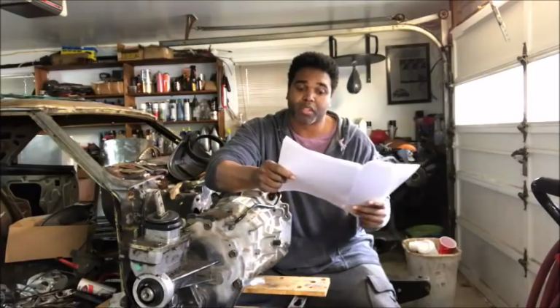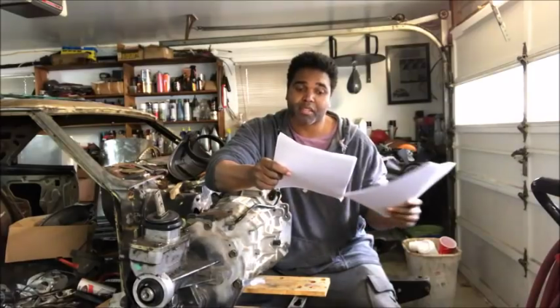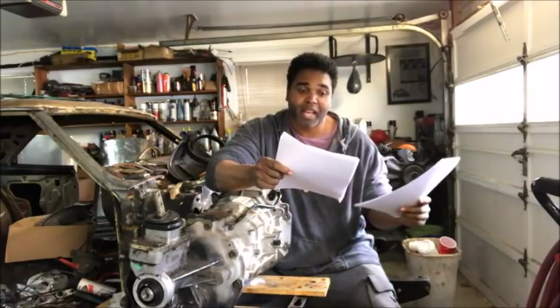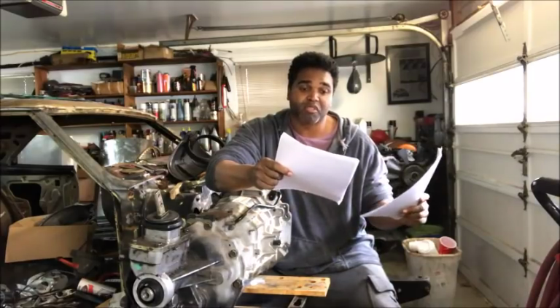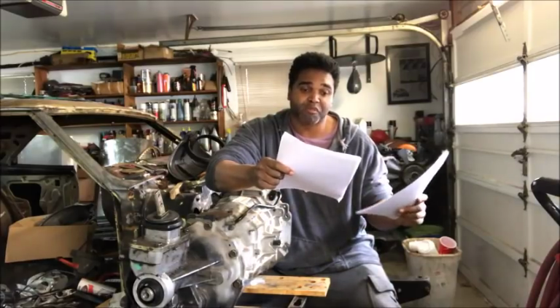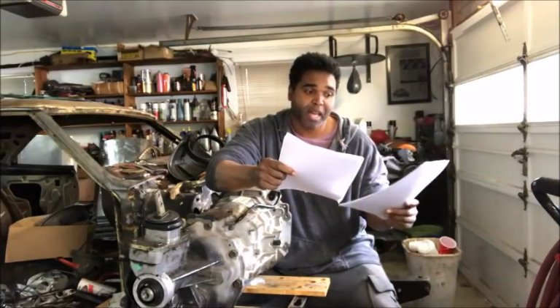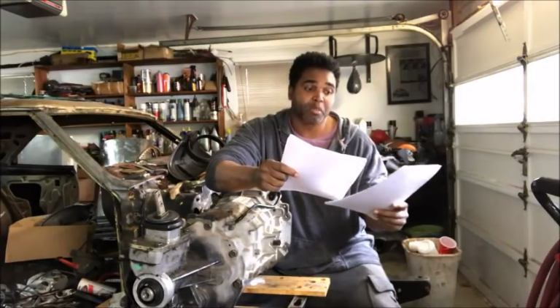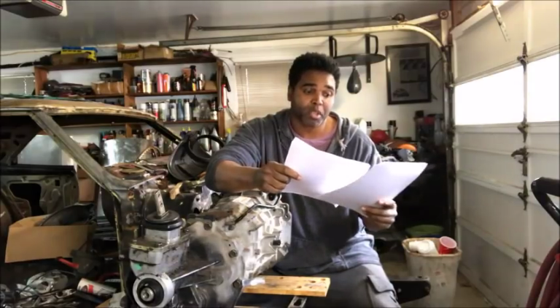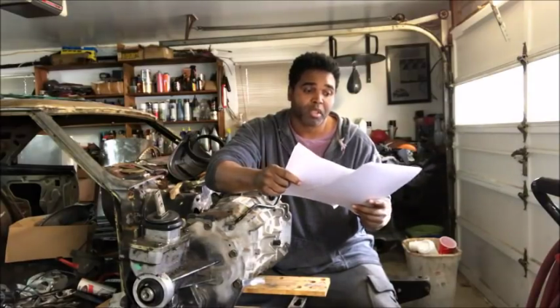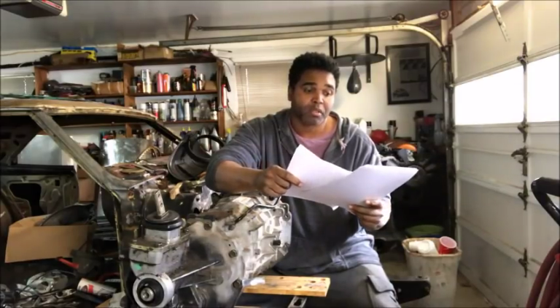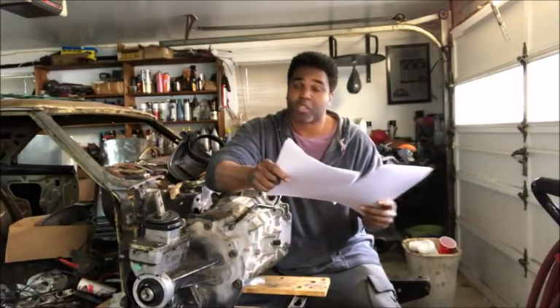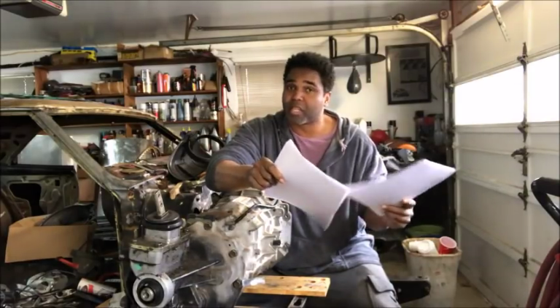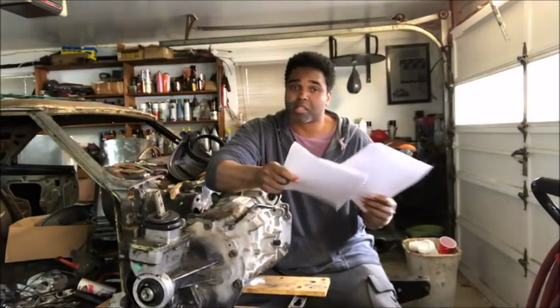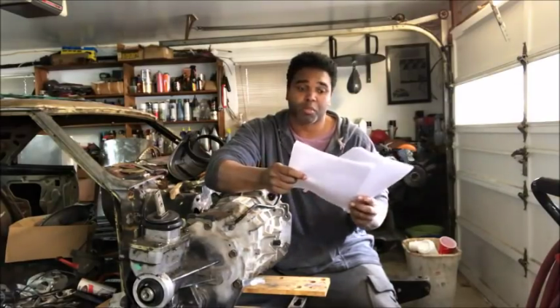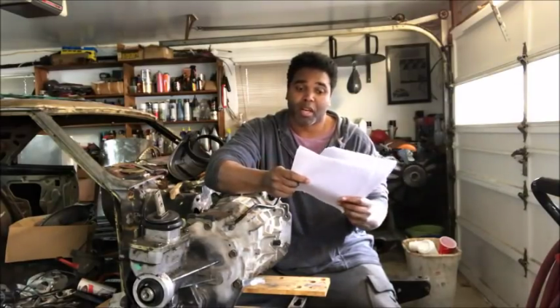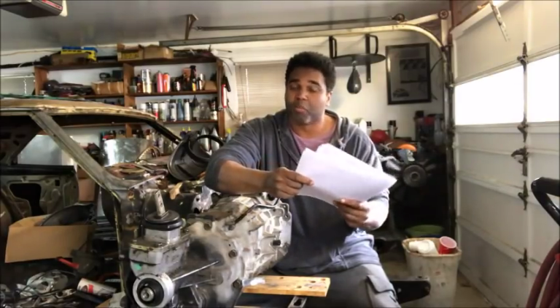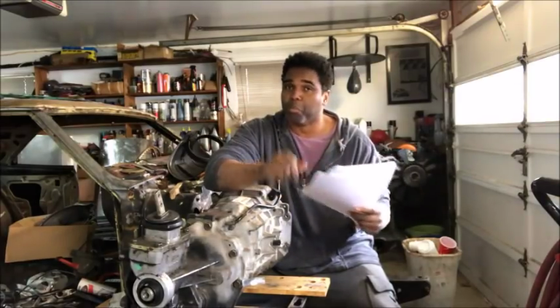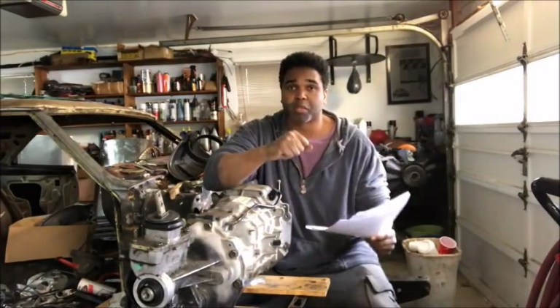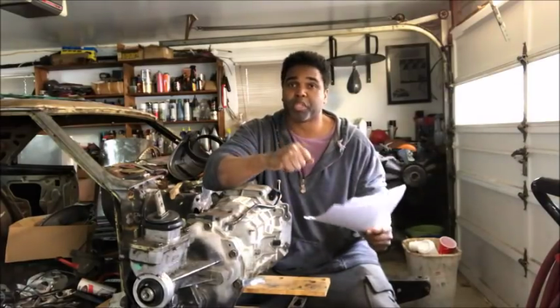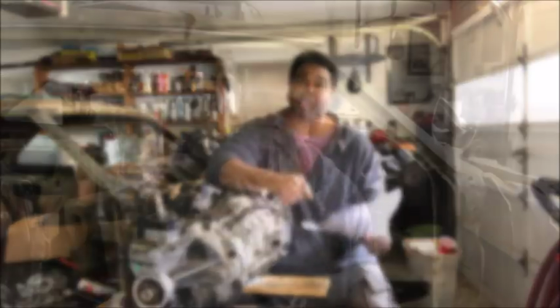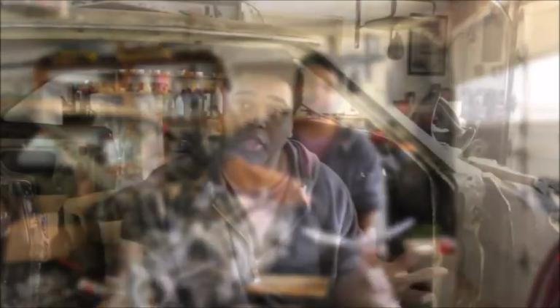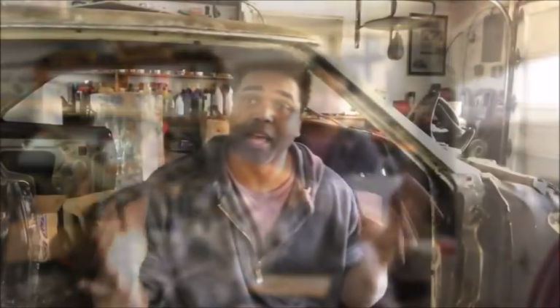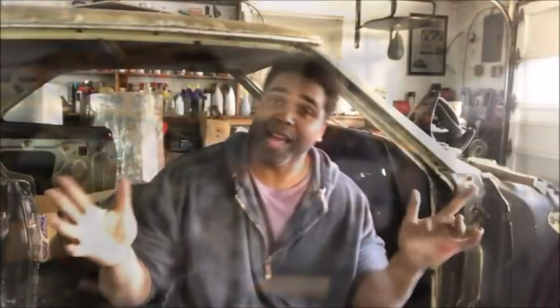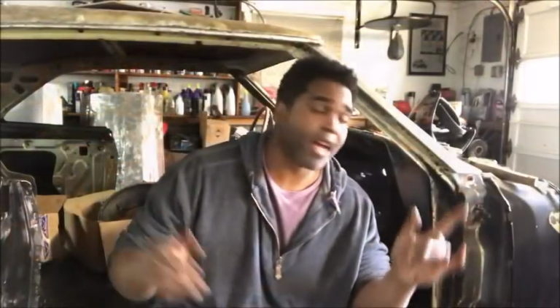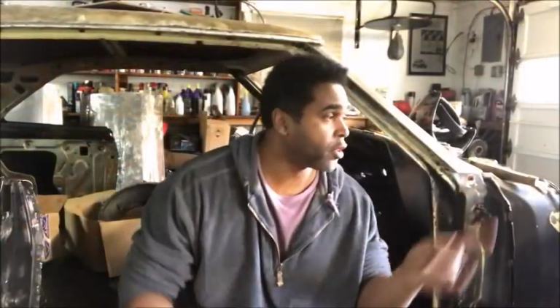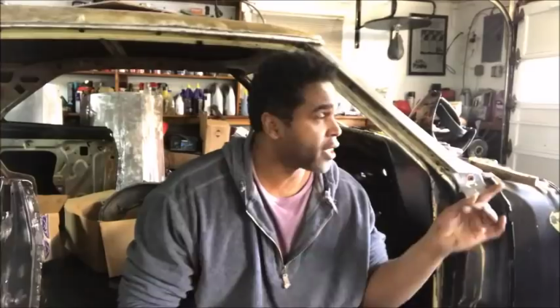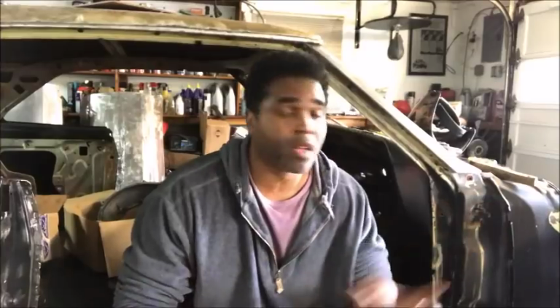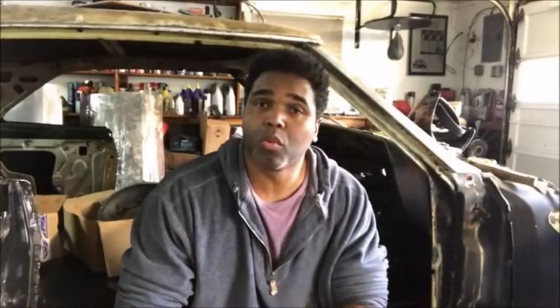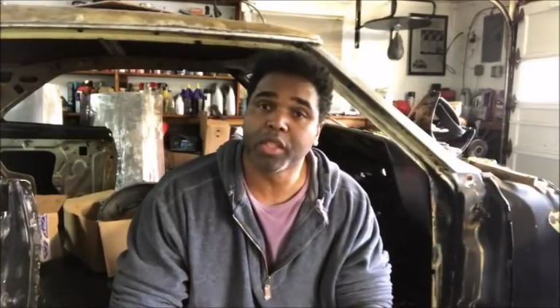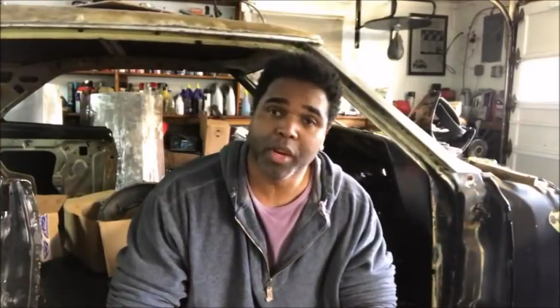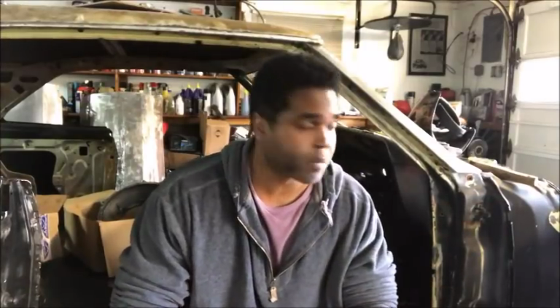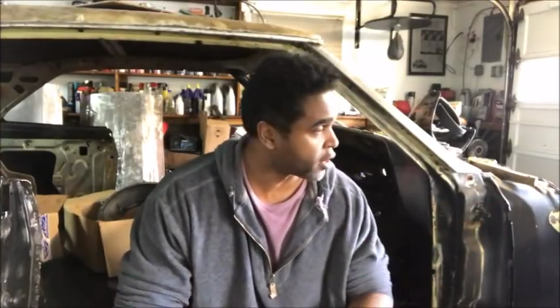So that's how you can tell what car the transmission came out of.